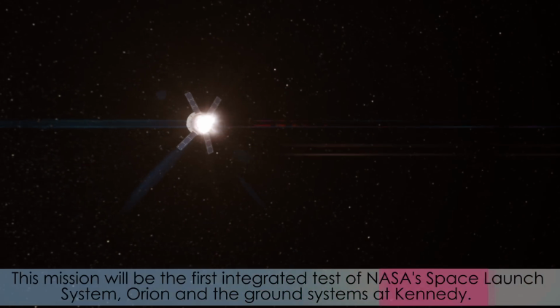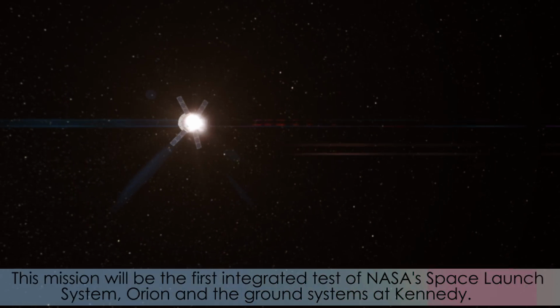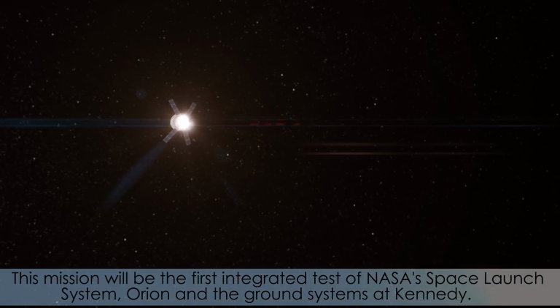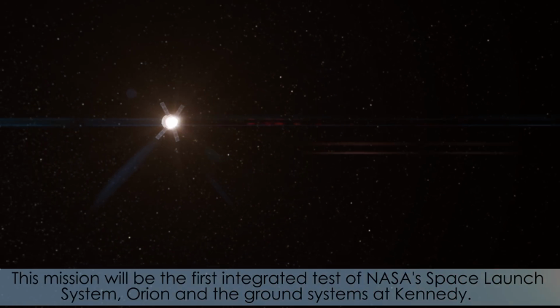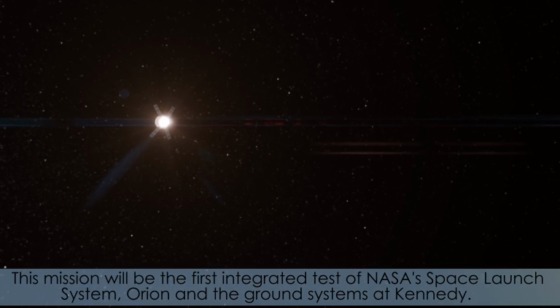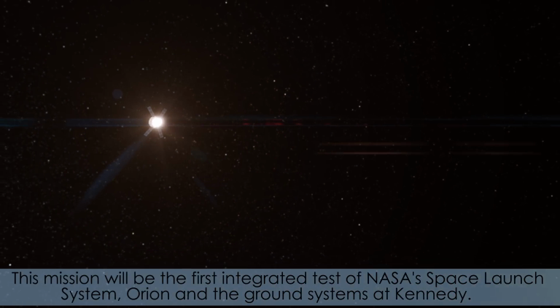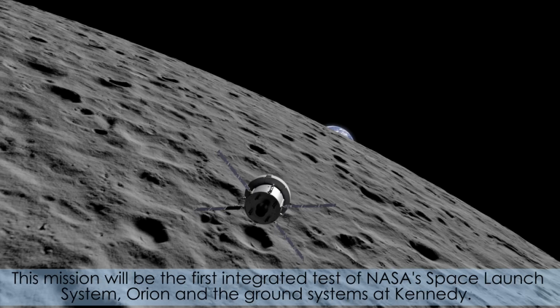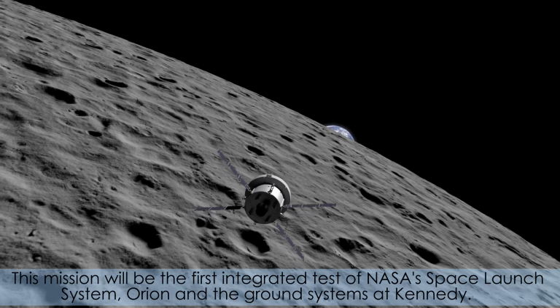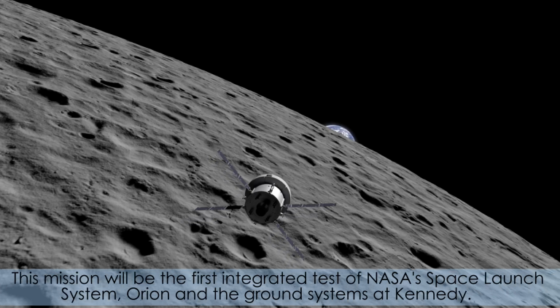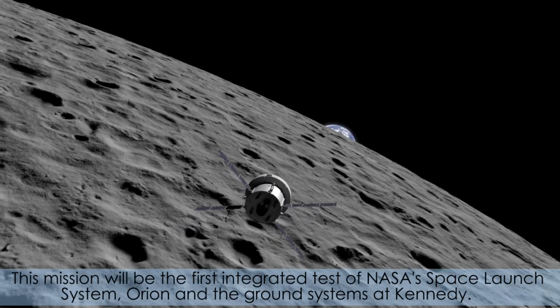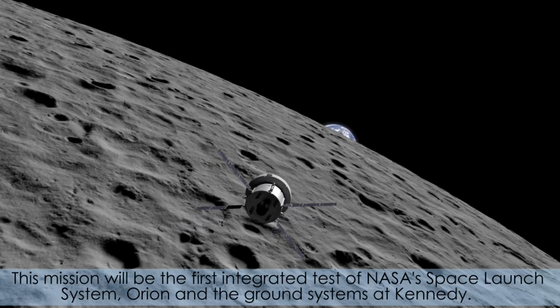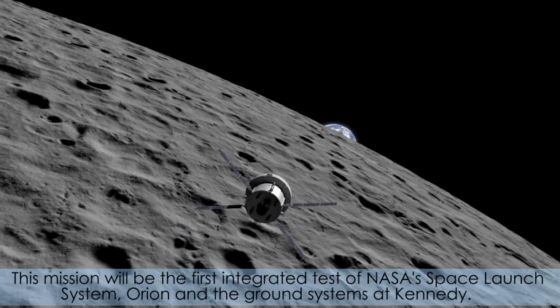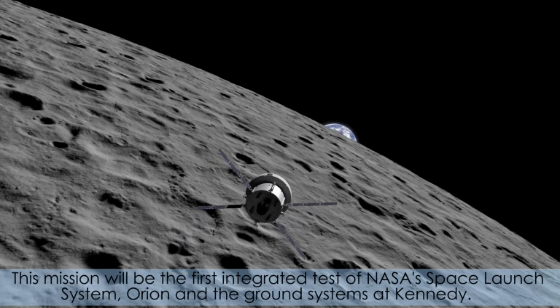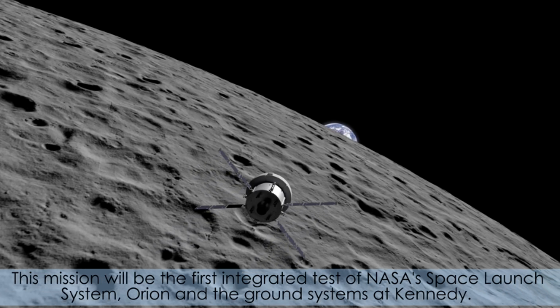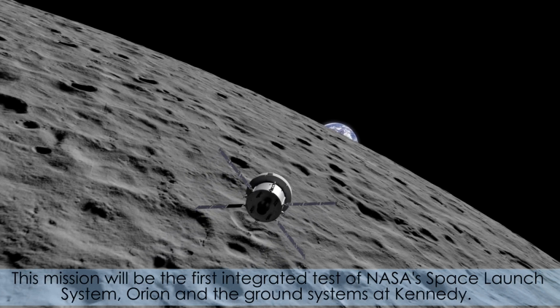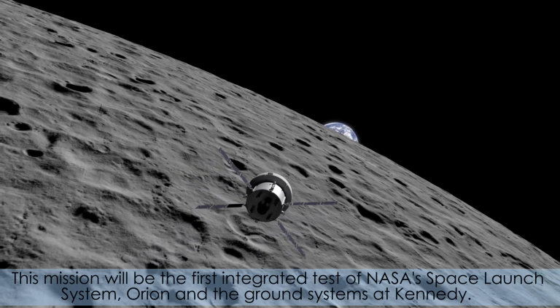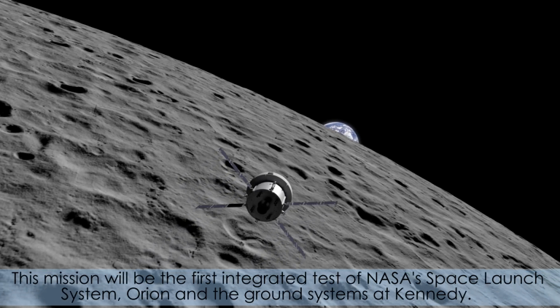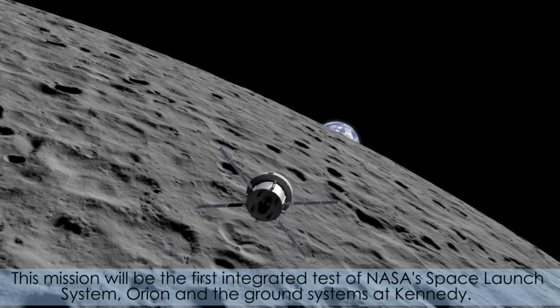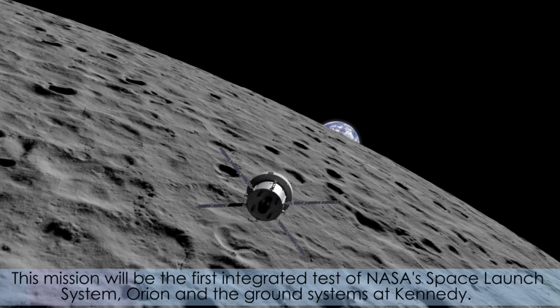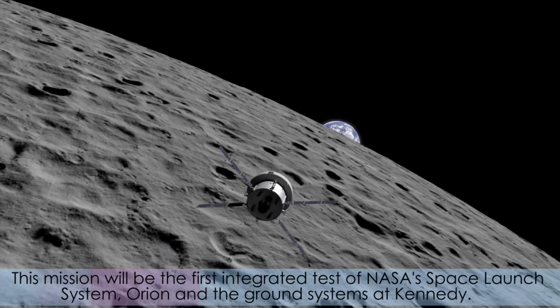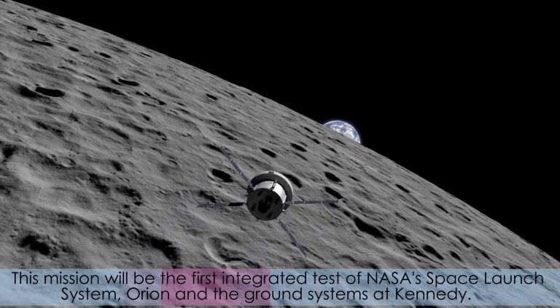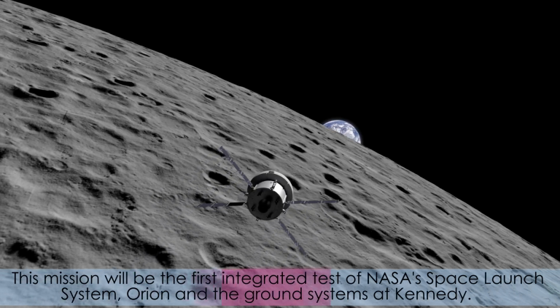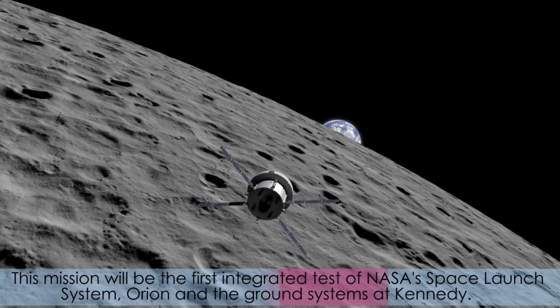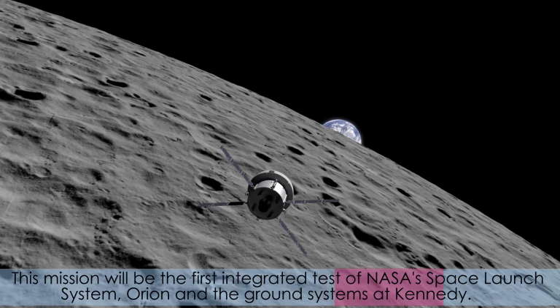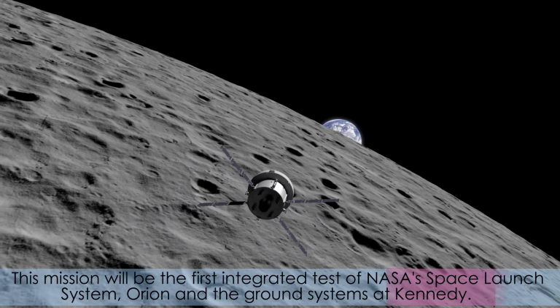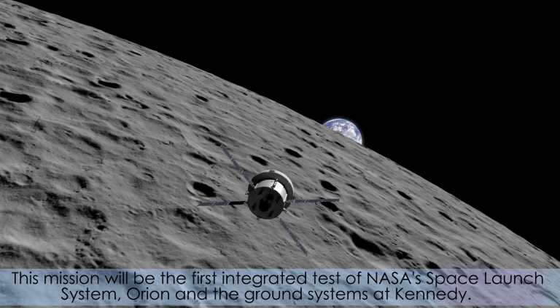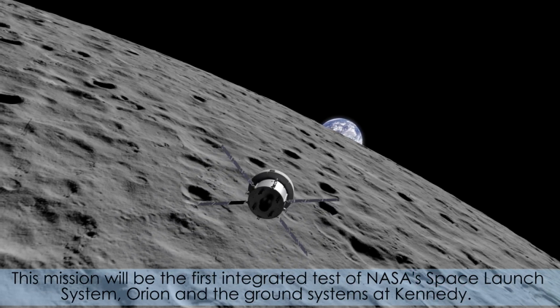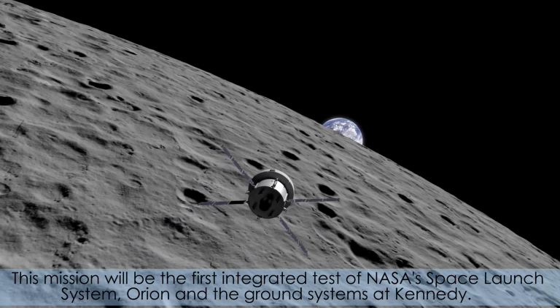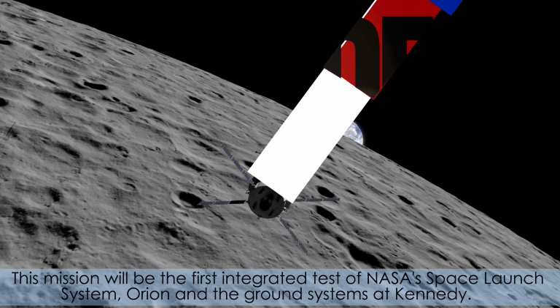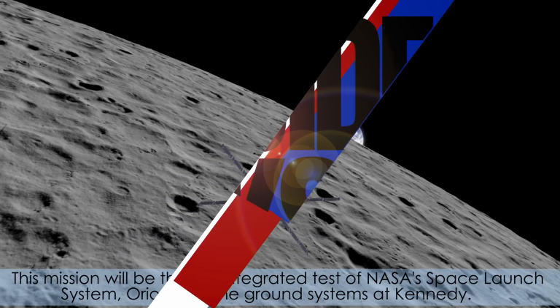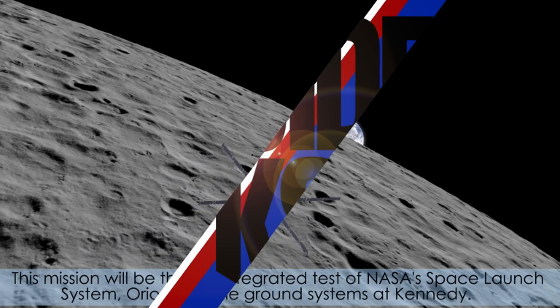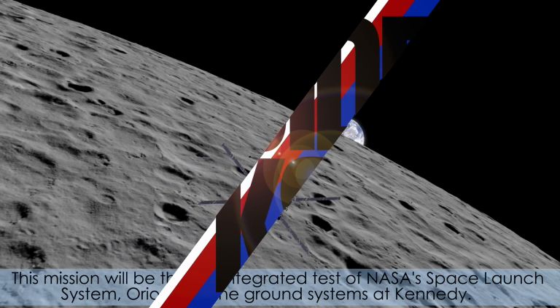This mission will be the first integrated test of NASA's Space Launch System, Orion, and the Ground Systems at Kennedy.